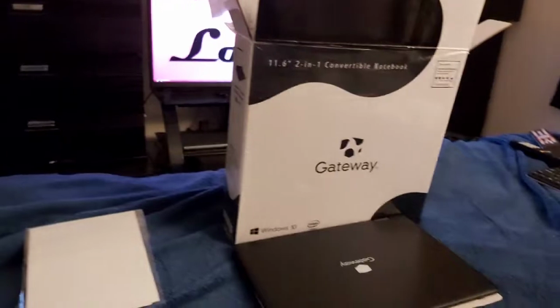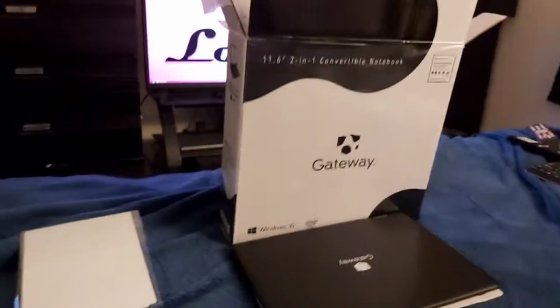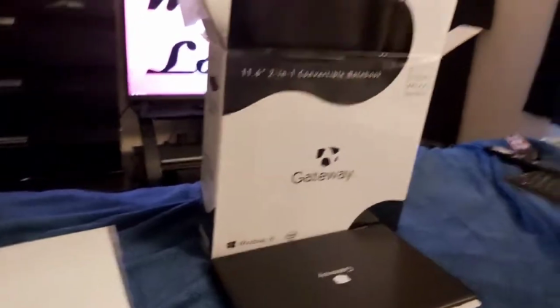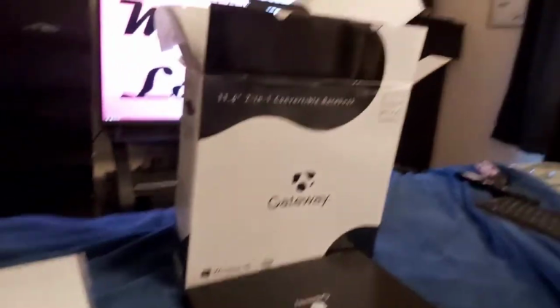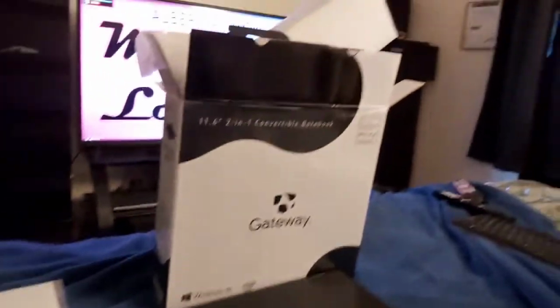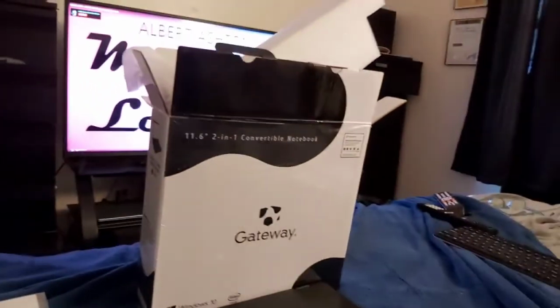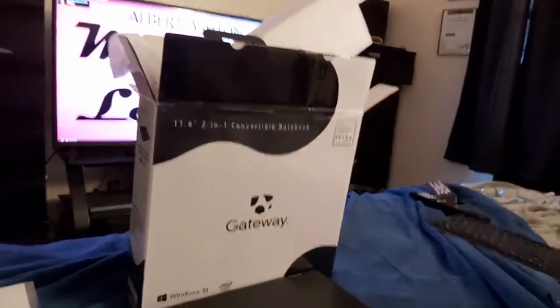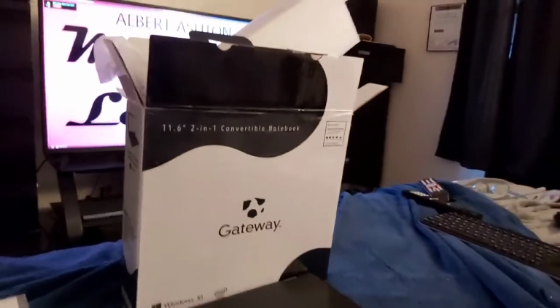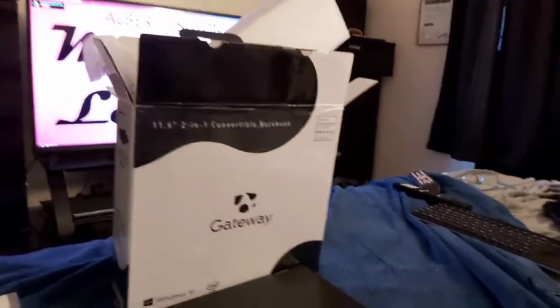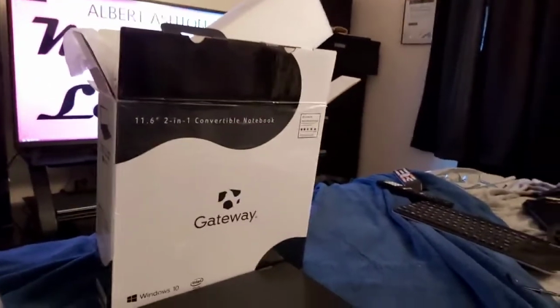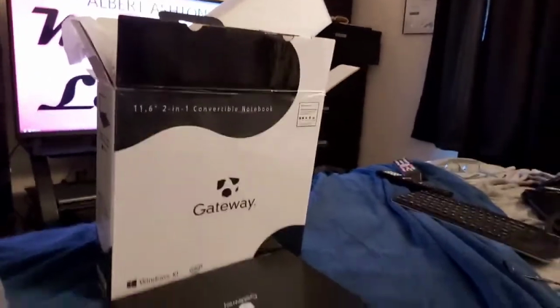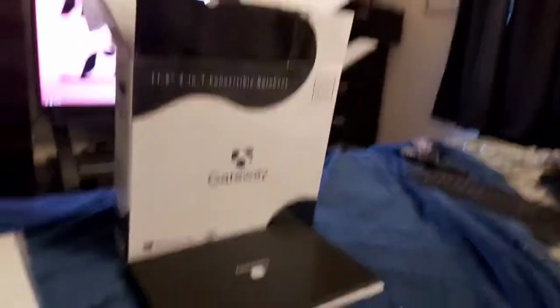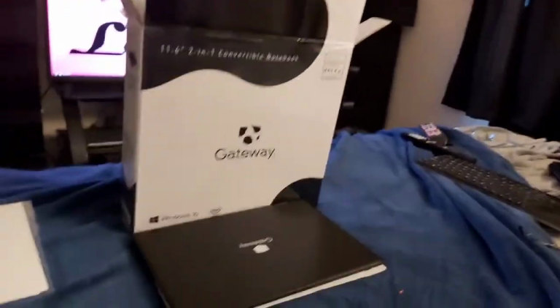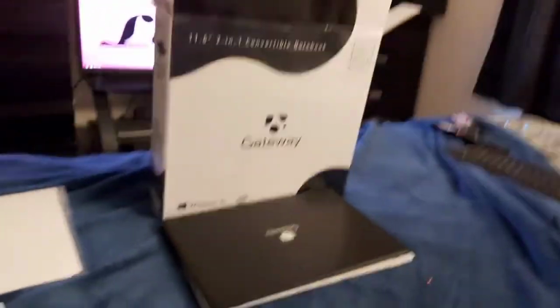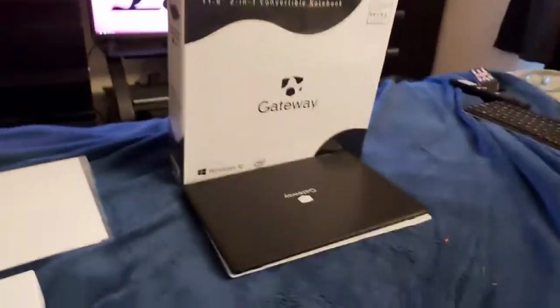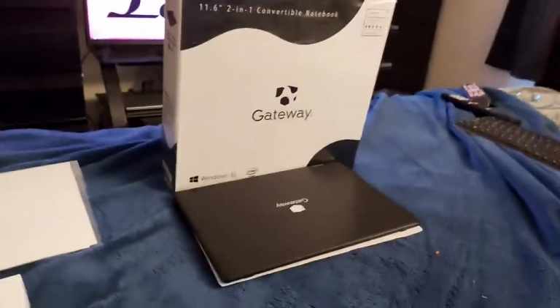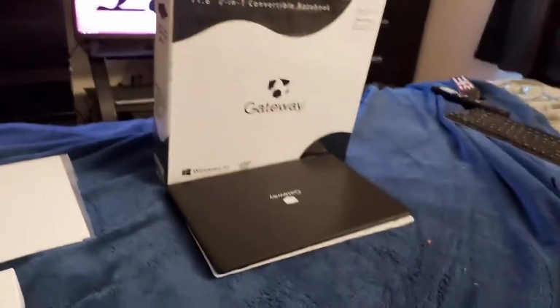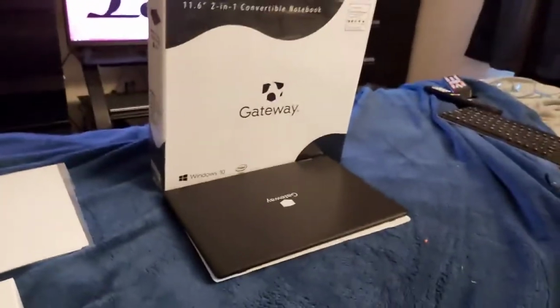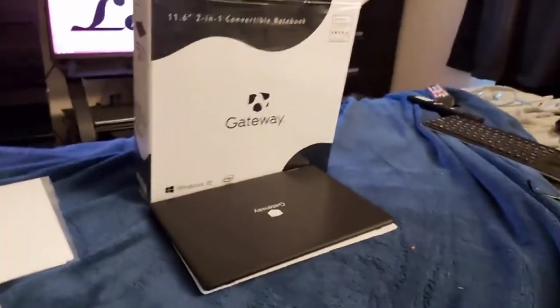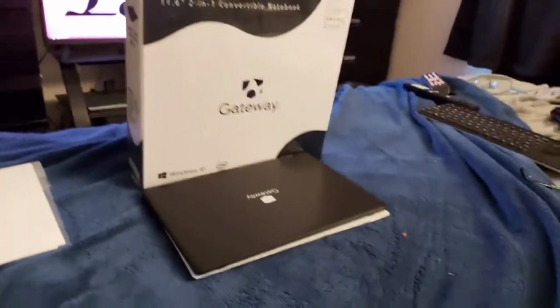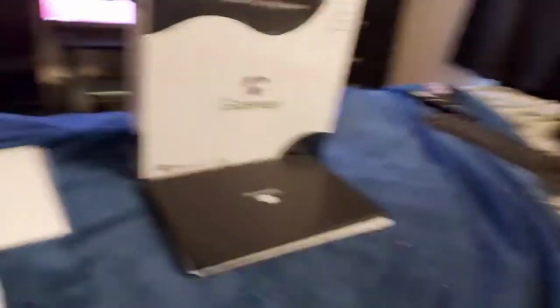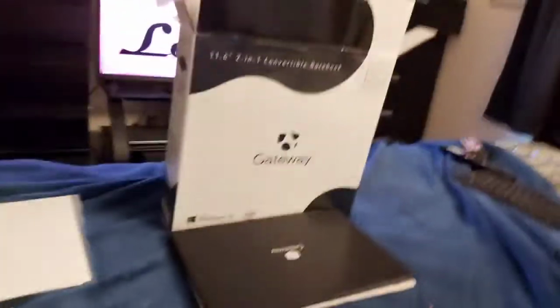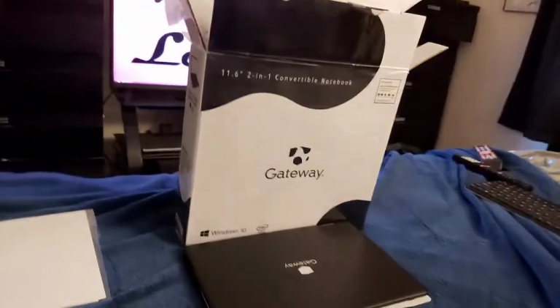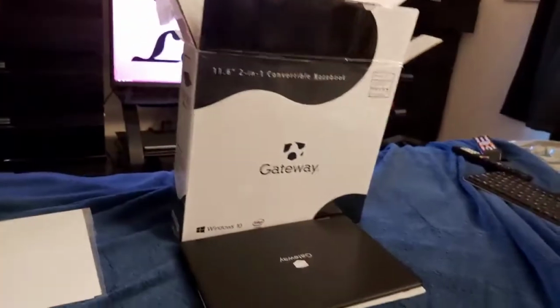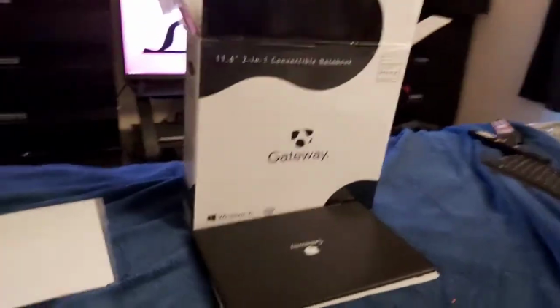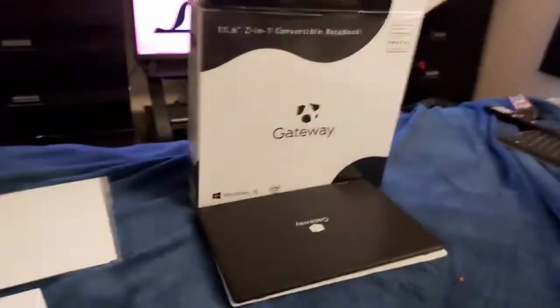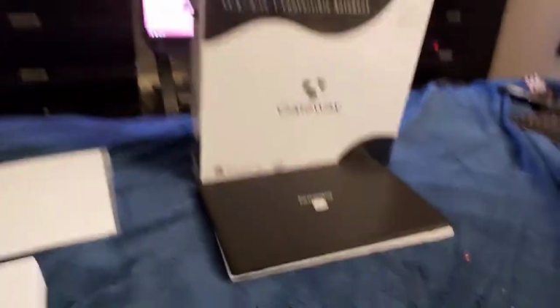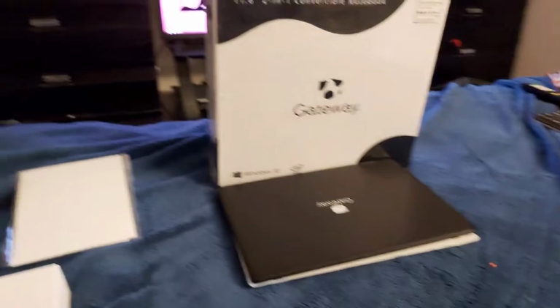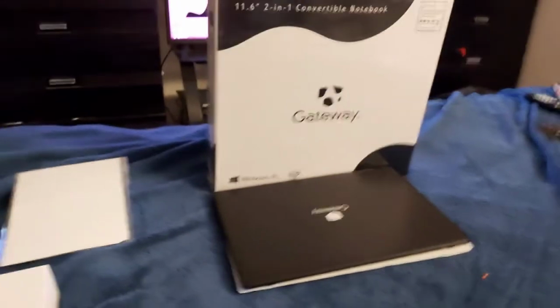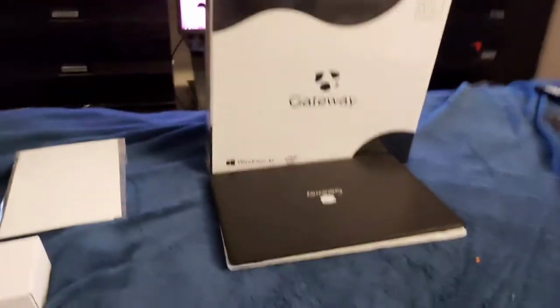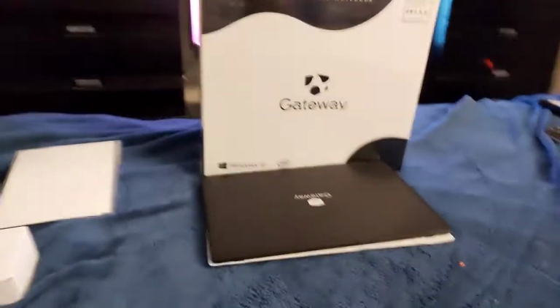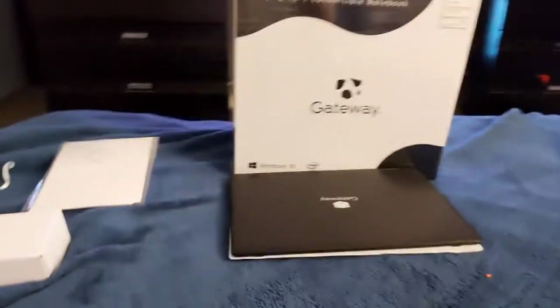Hello everybody and welcome to Albert's Voice and everything else. I guess this would be considered everything else.